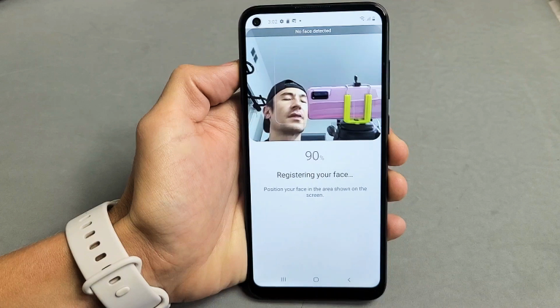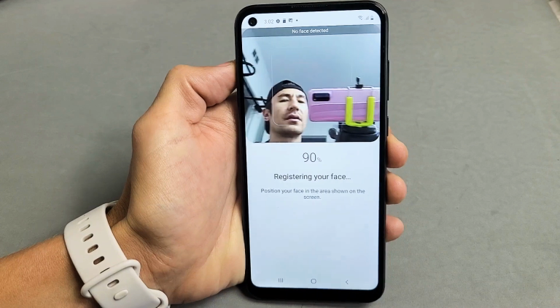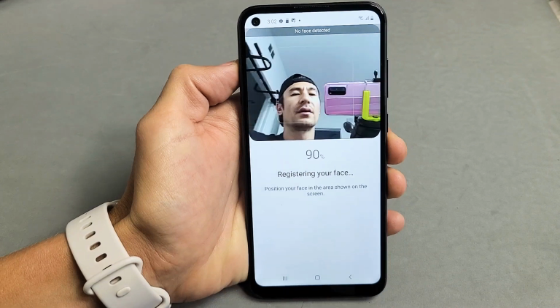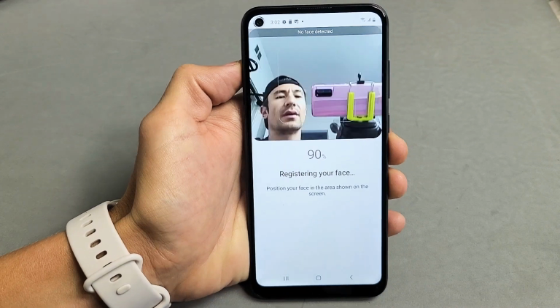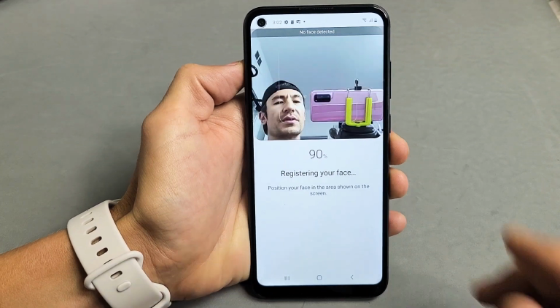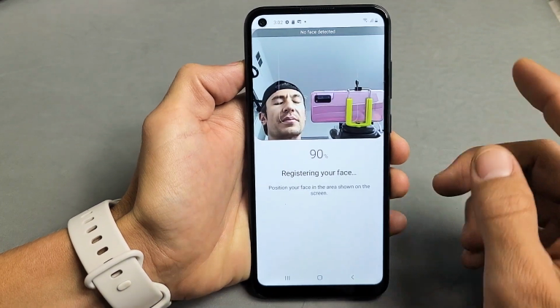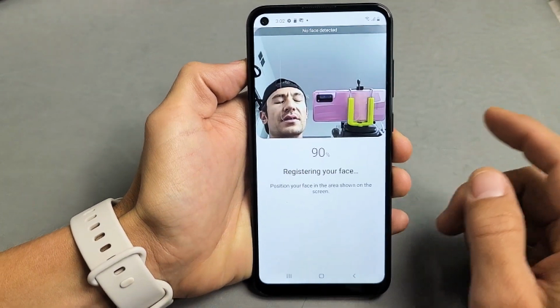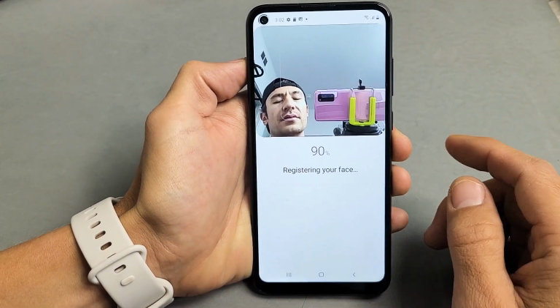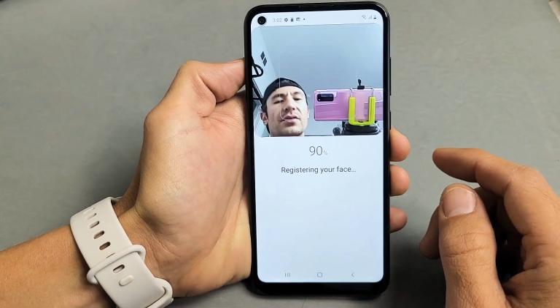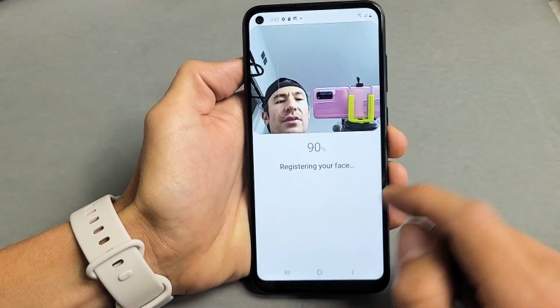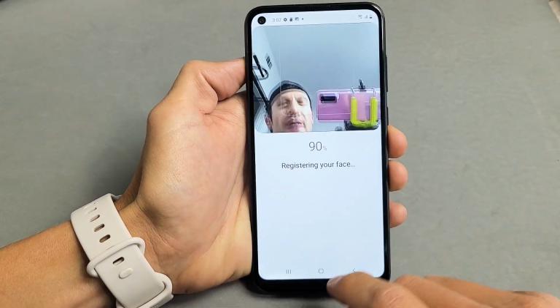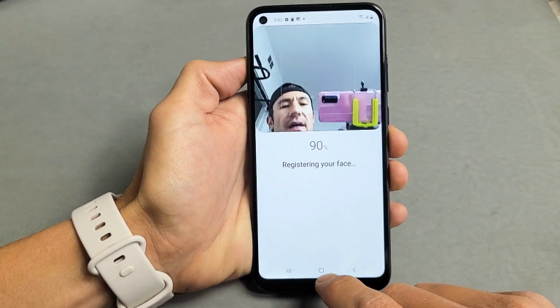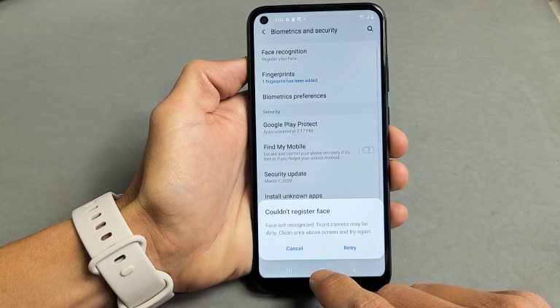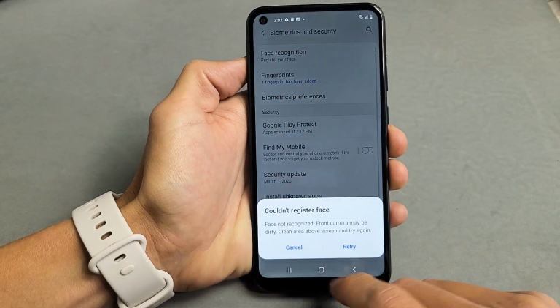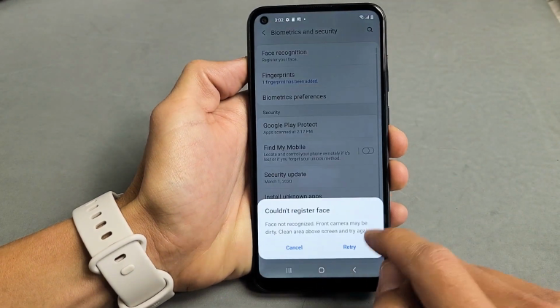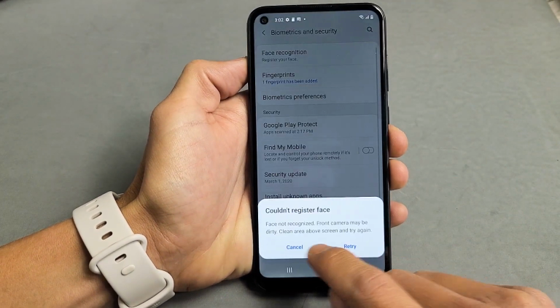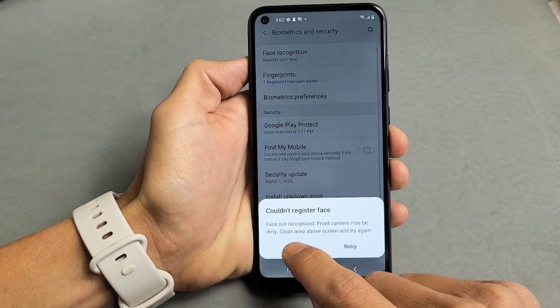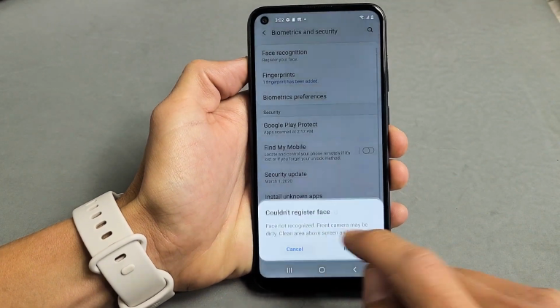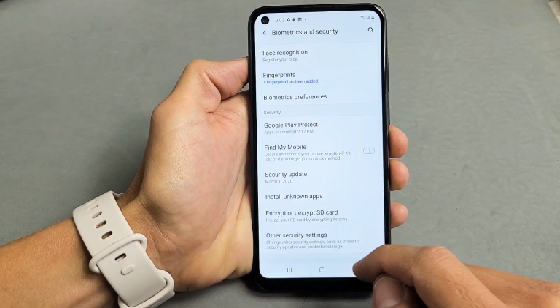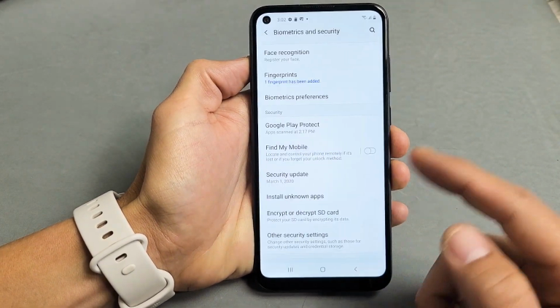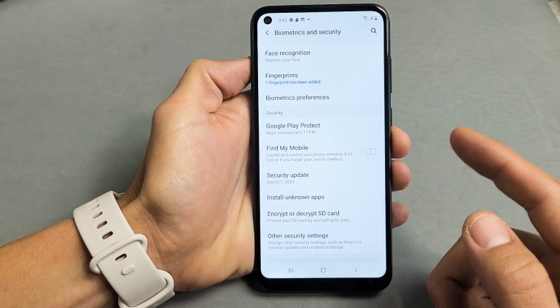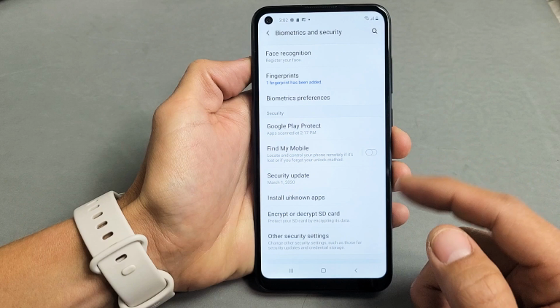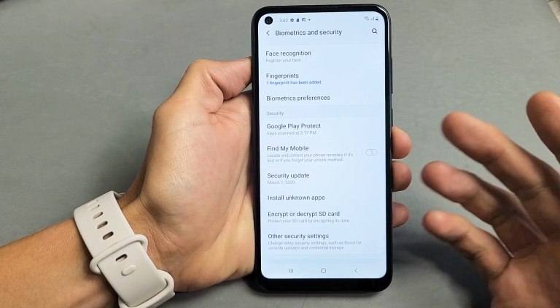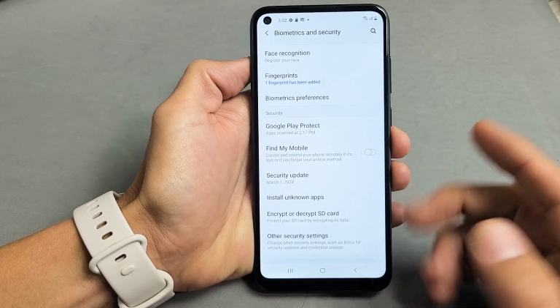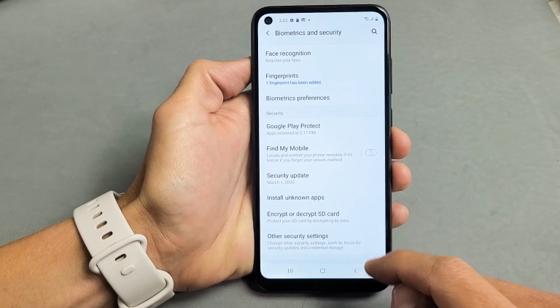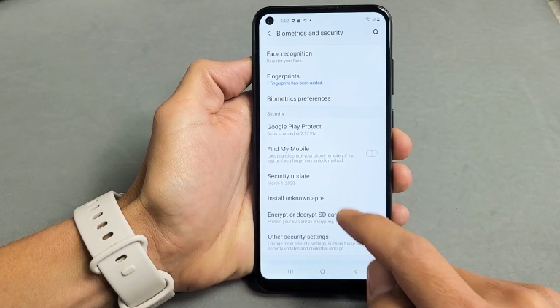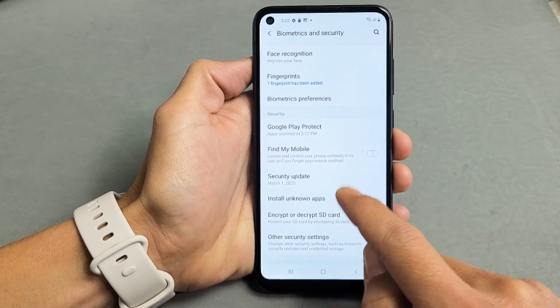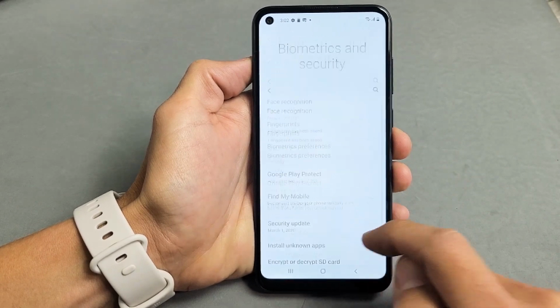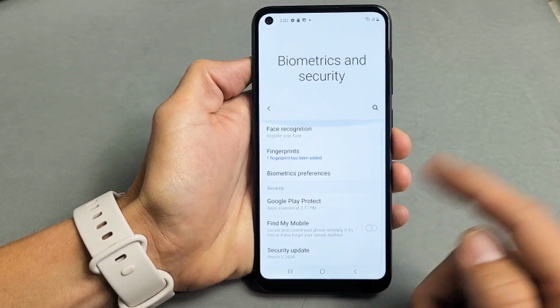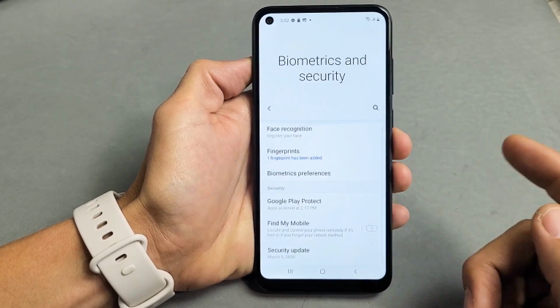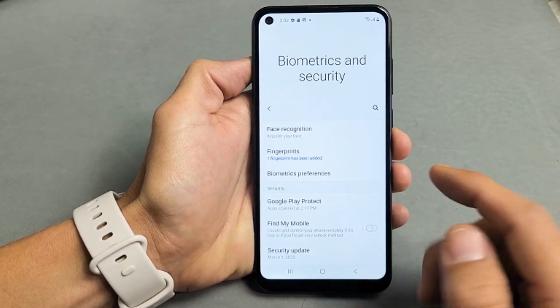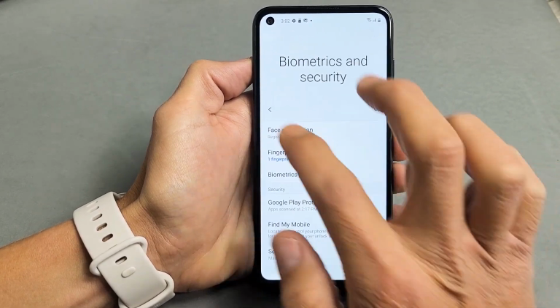Hey, what's up guys? I'm going to show you how to register a face ID password on your Samsung Galaxy A11.